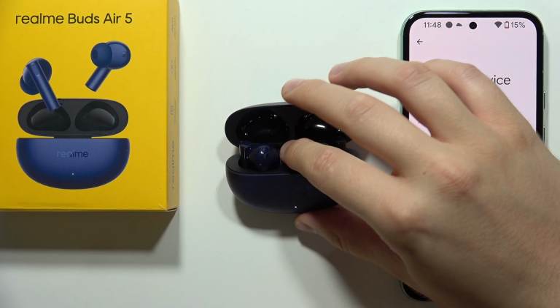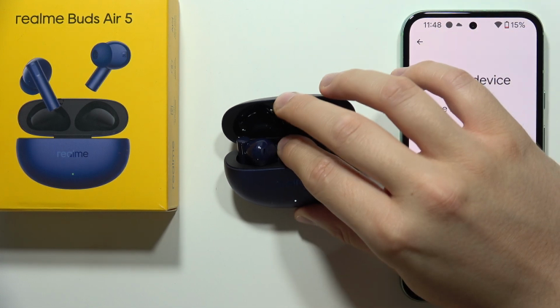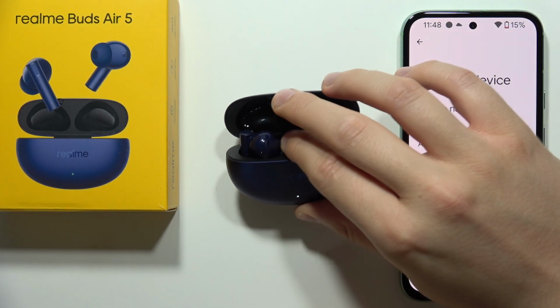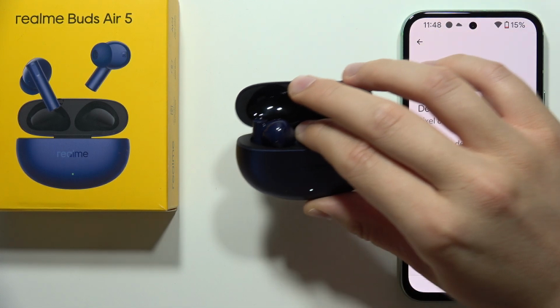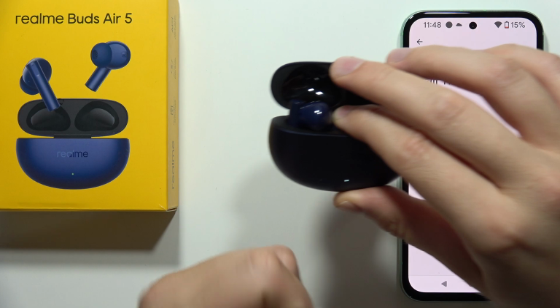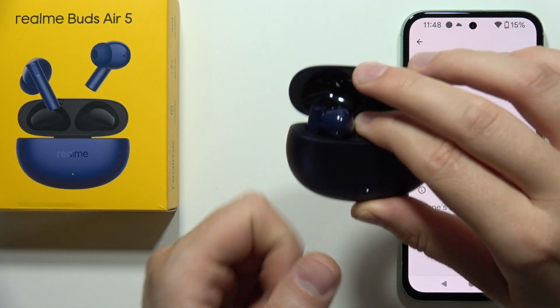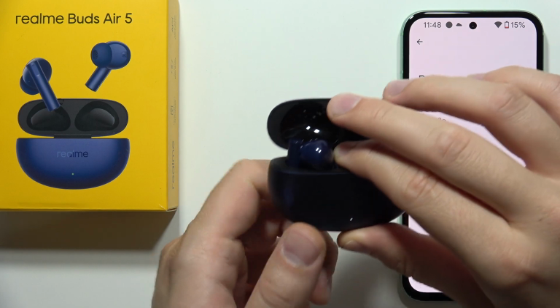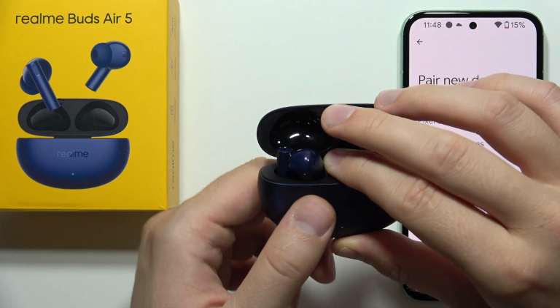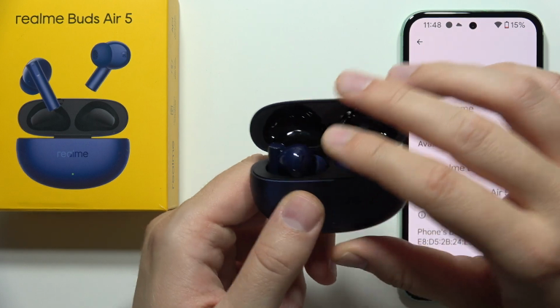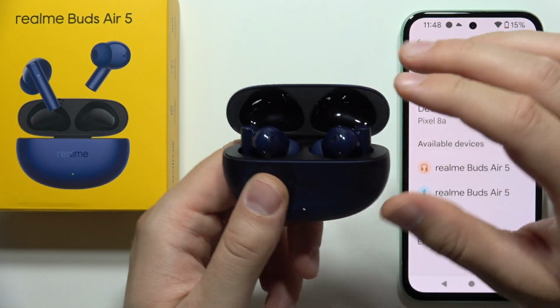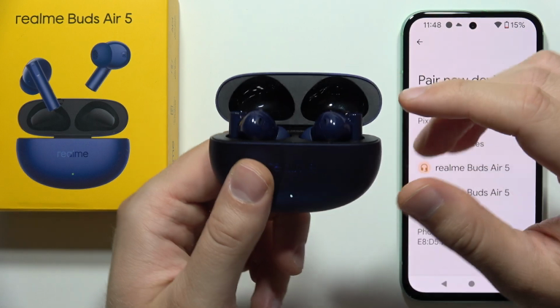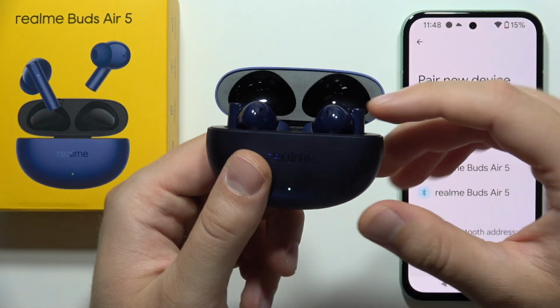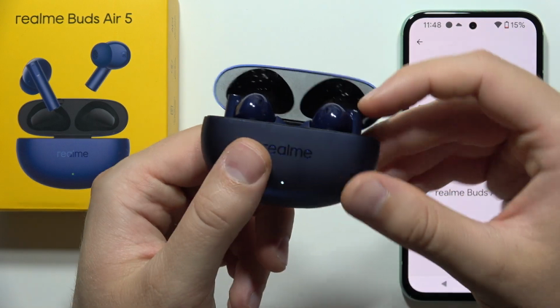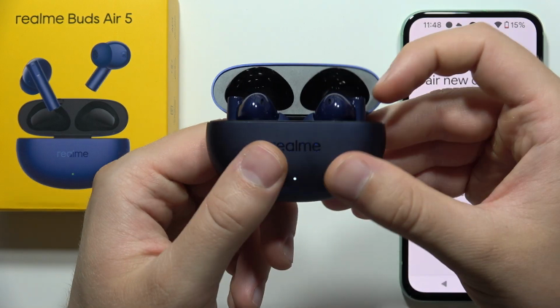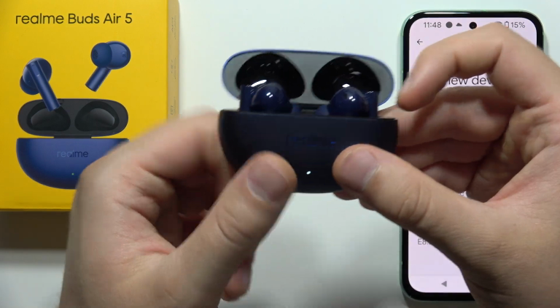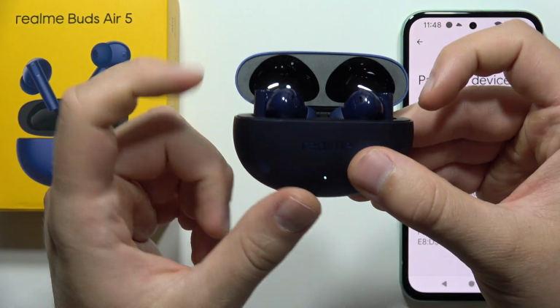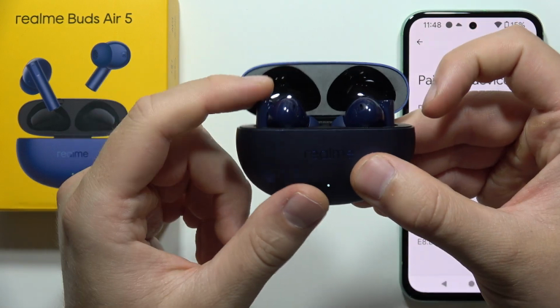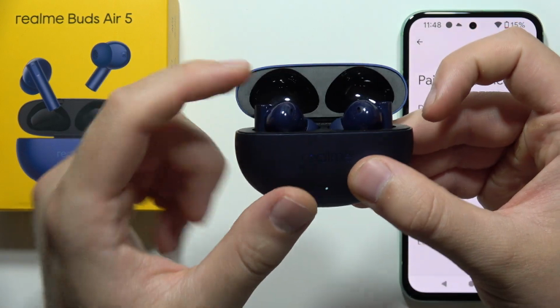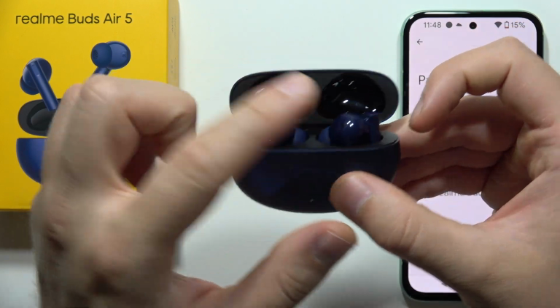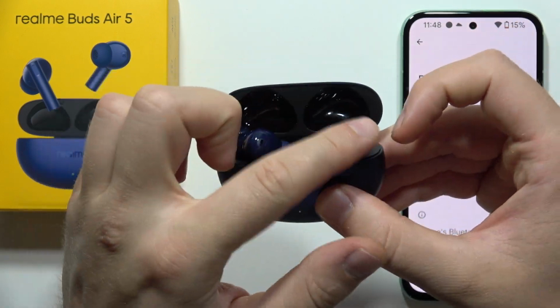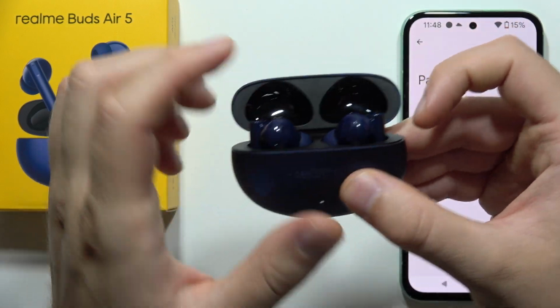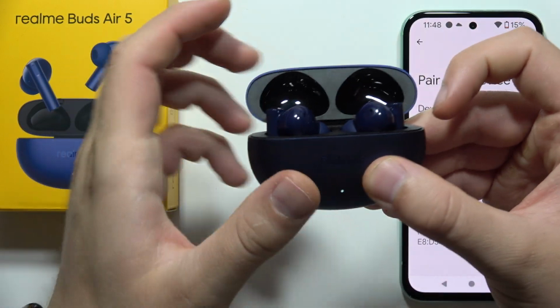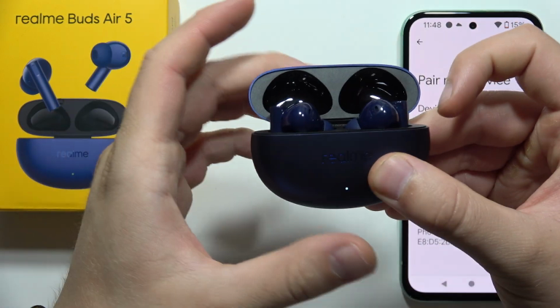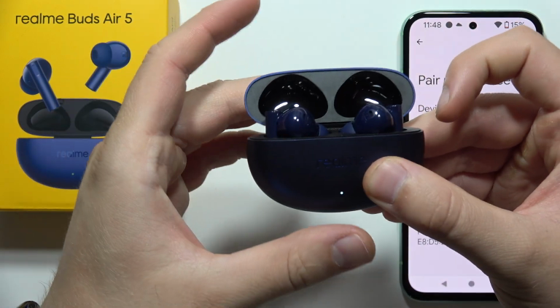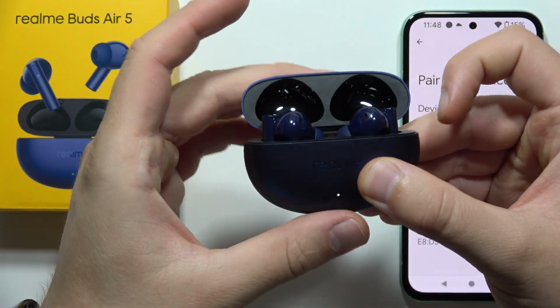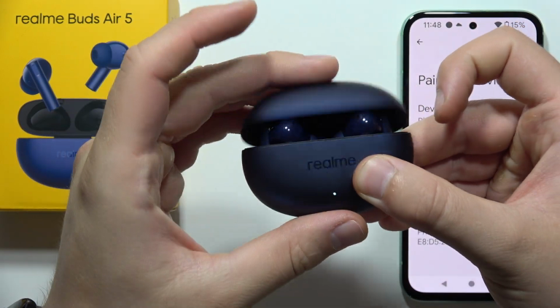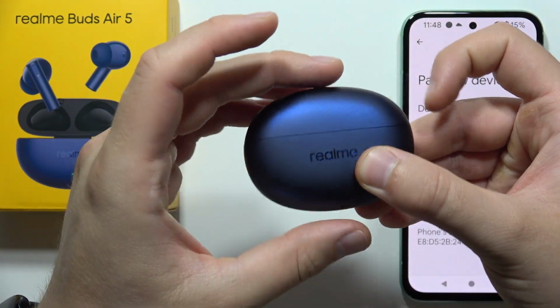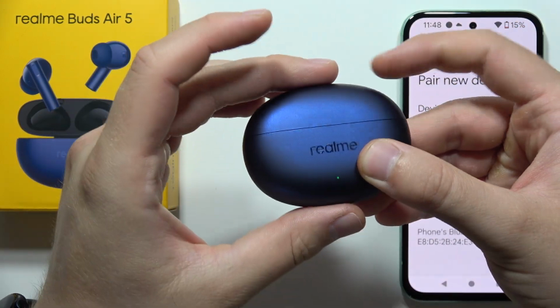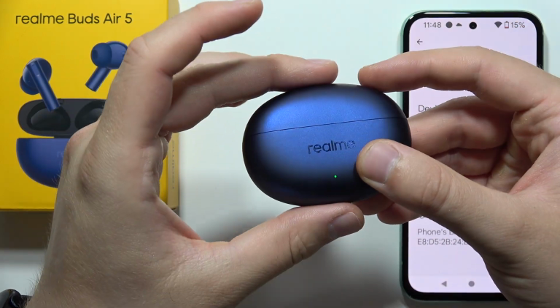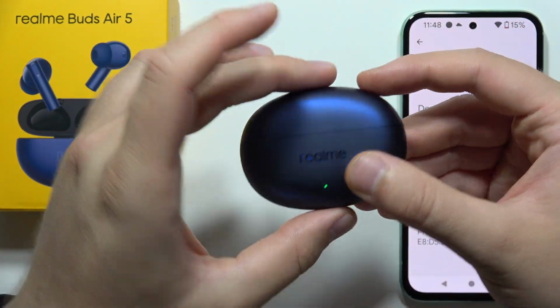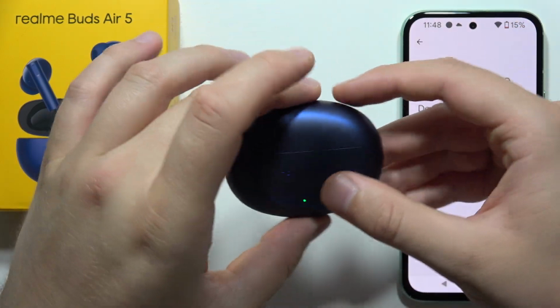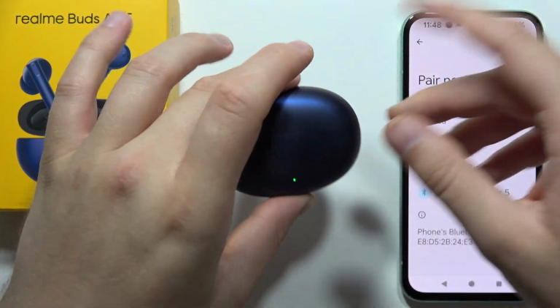First of all, I will highly recommend you to put both earbuds inside the charging case and simply close it.